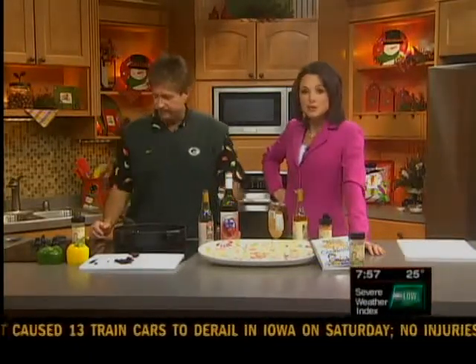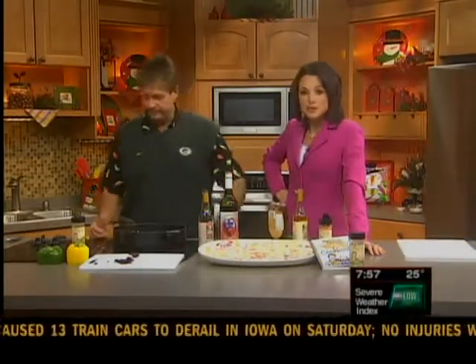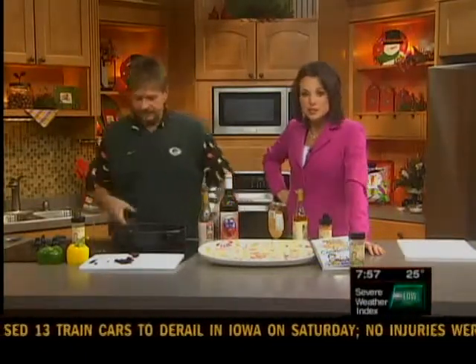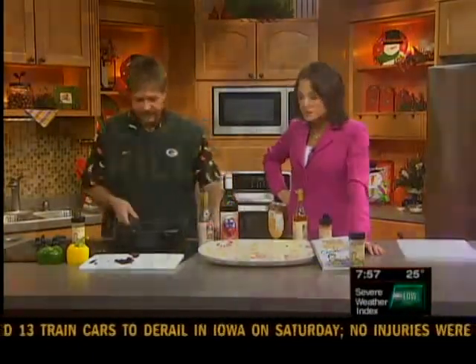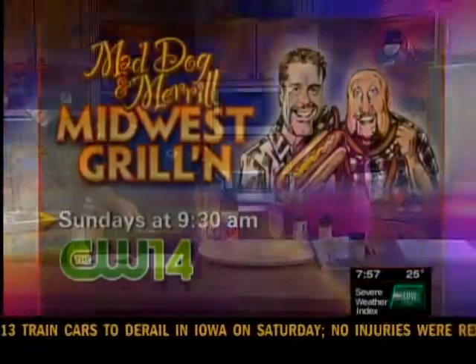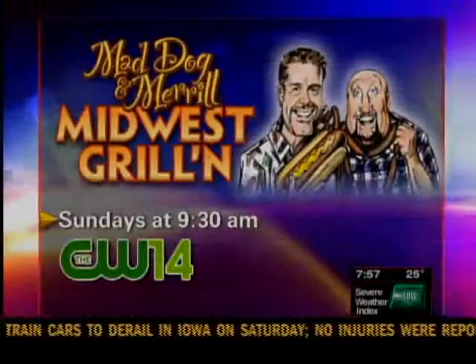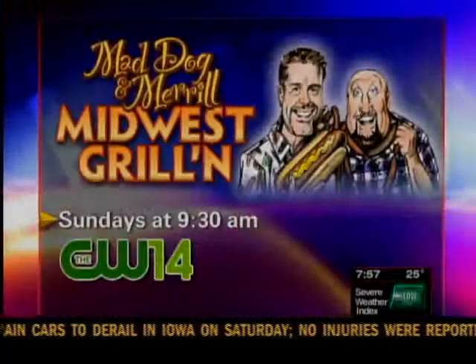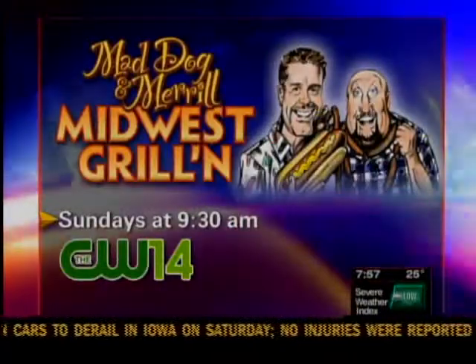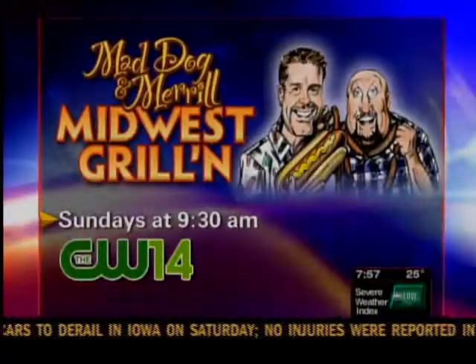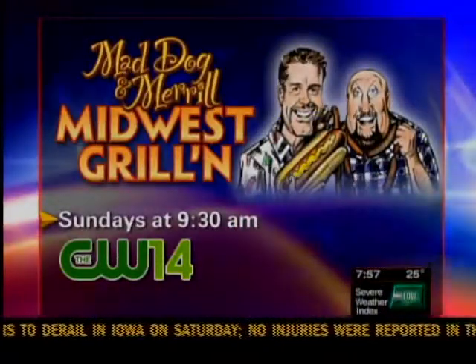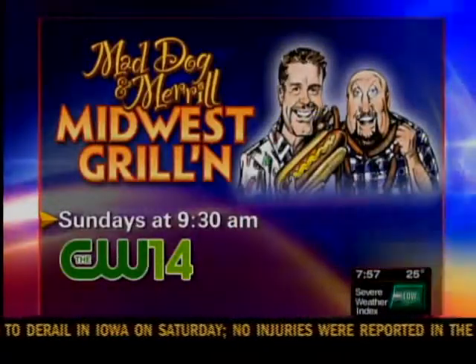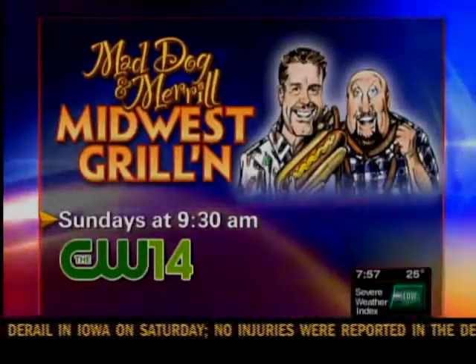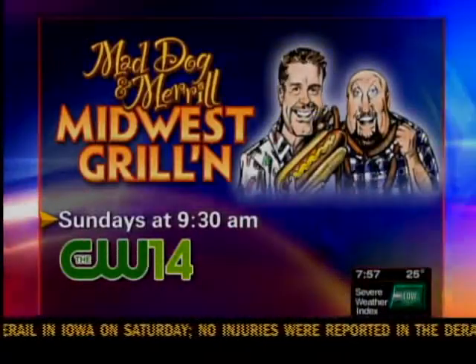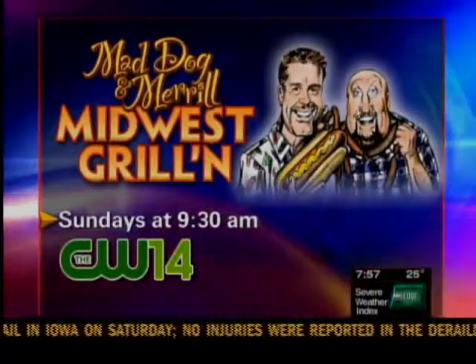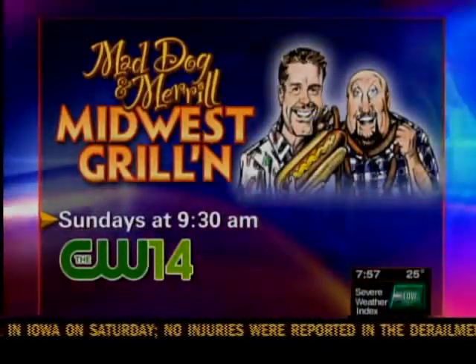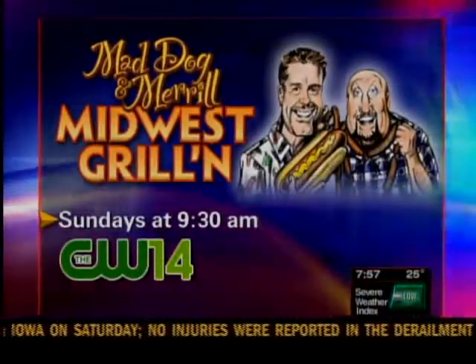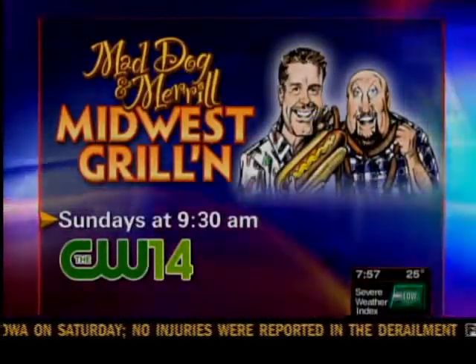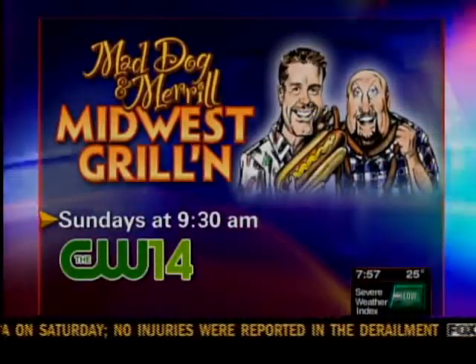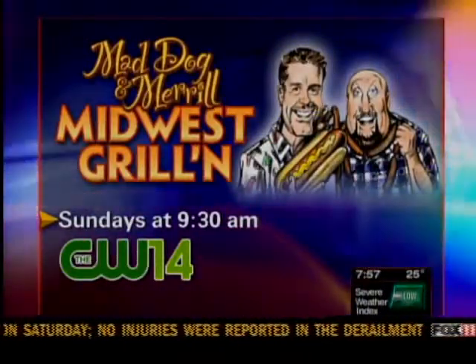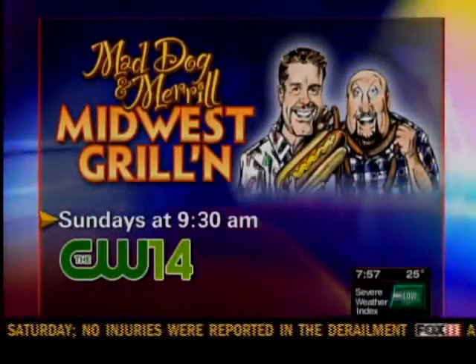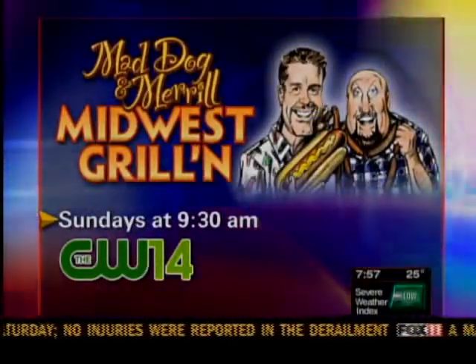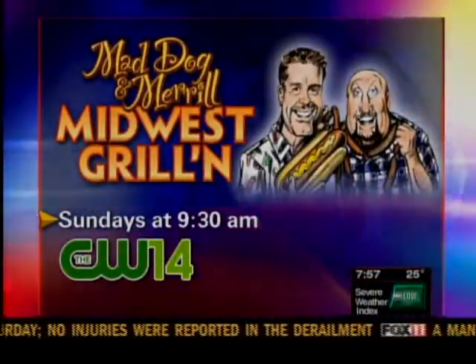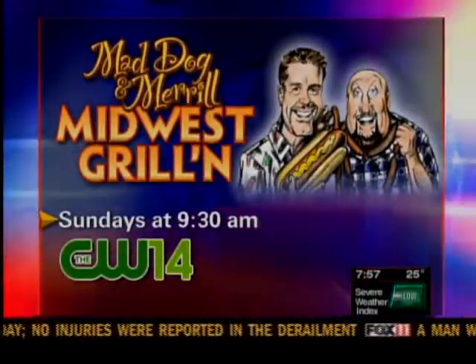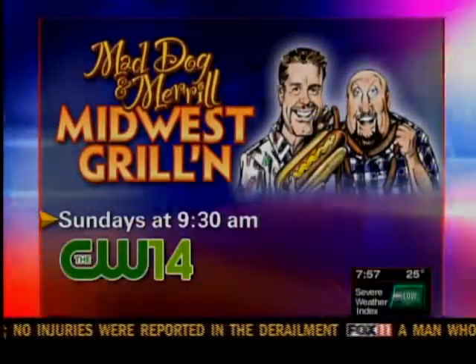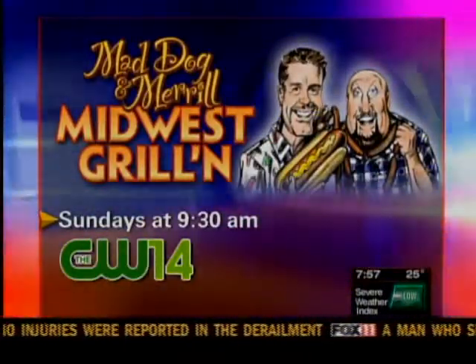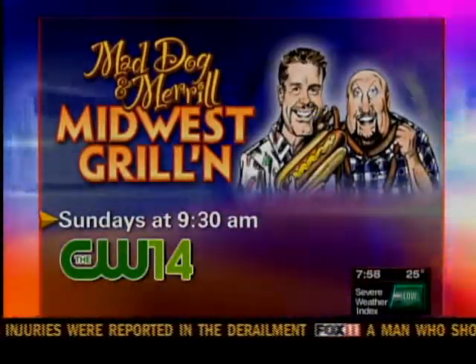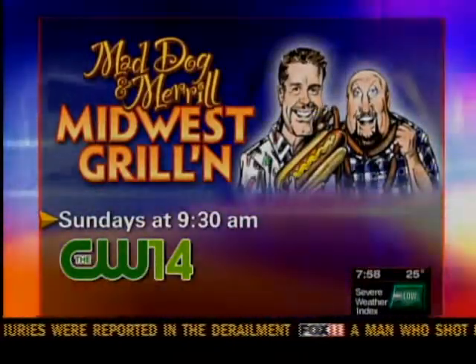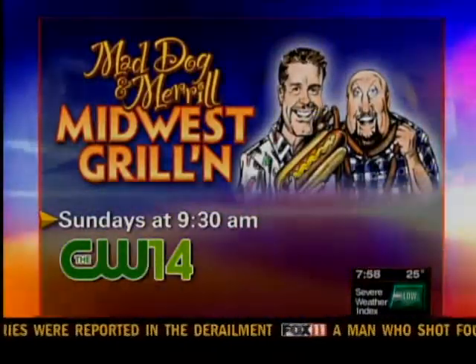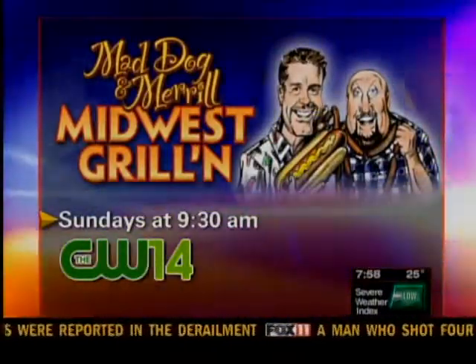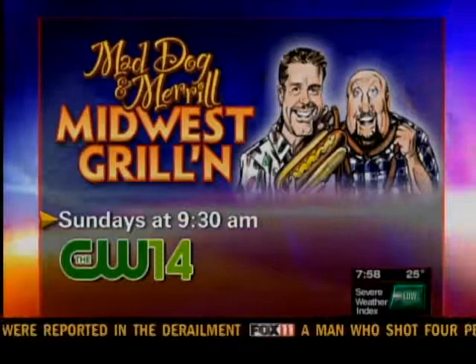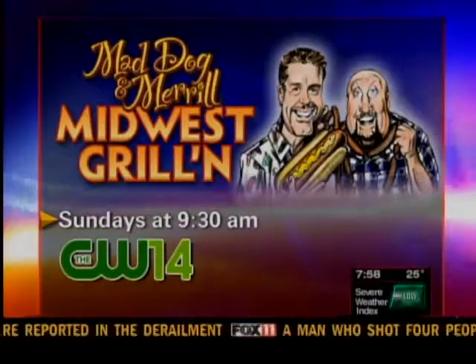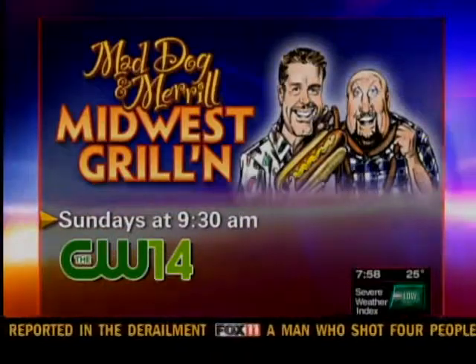Make sure you take a look at your screen, because you can watch Mad Dog and Merrill on their Midwest Grilling Show on CW14 today.